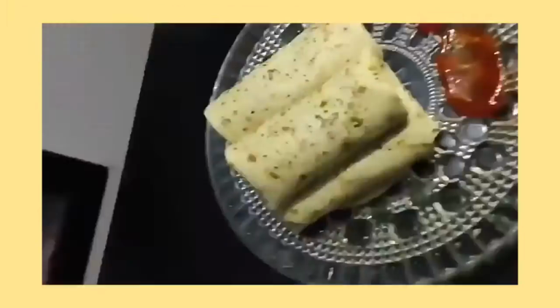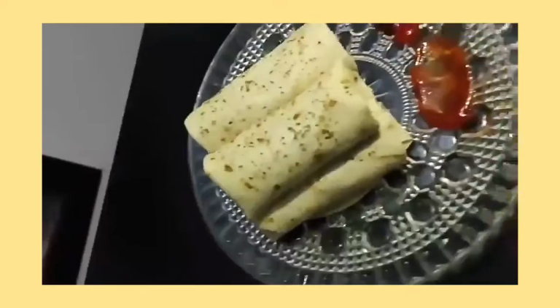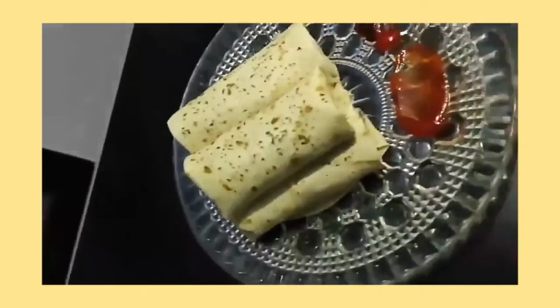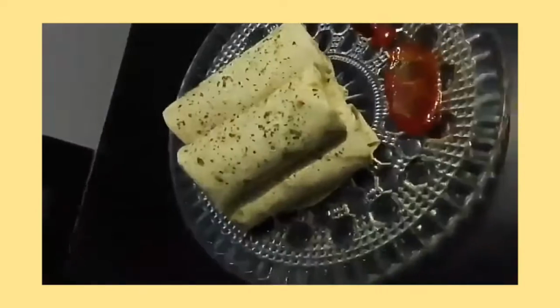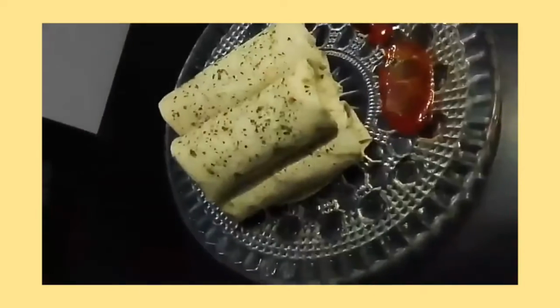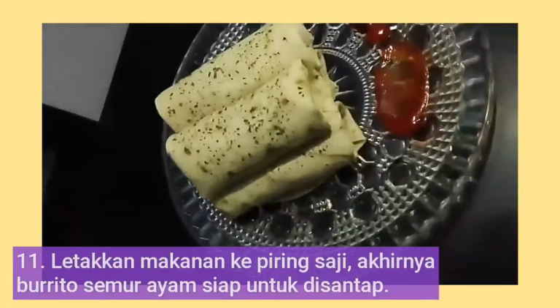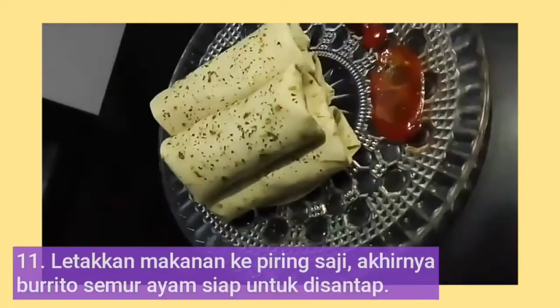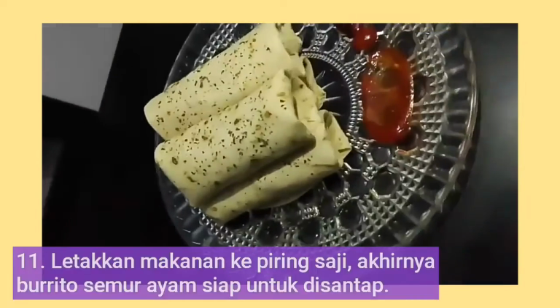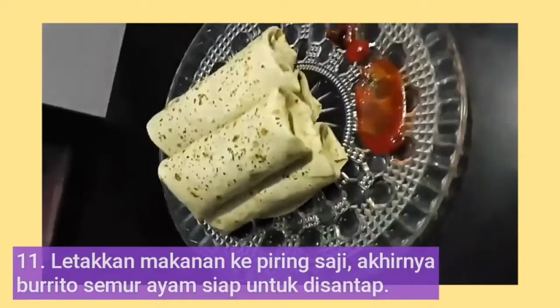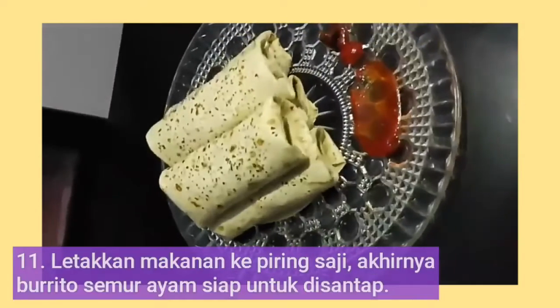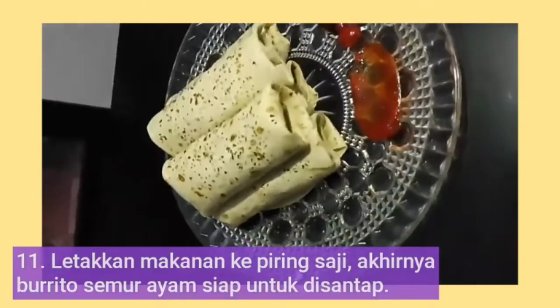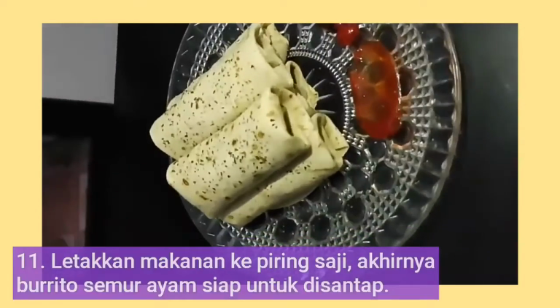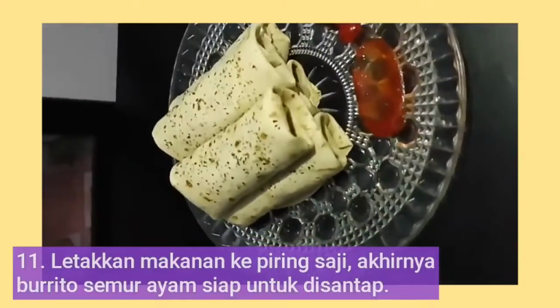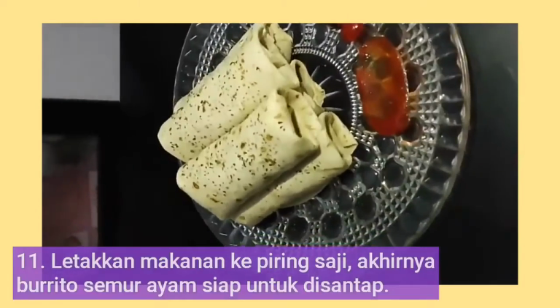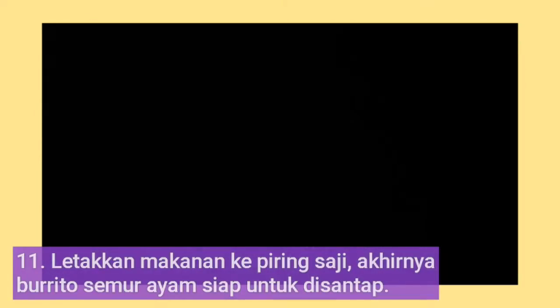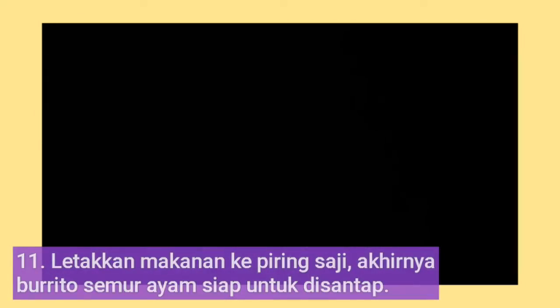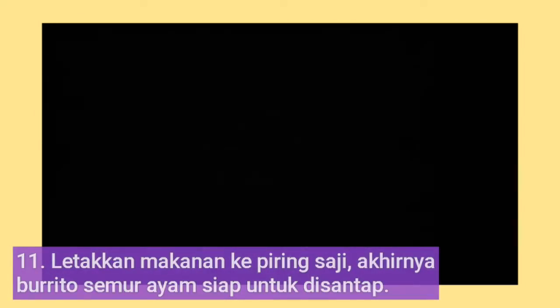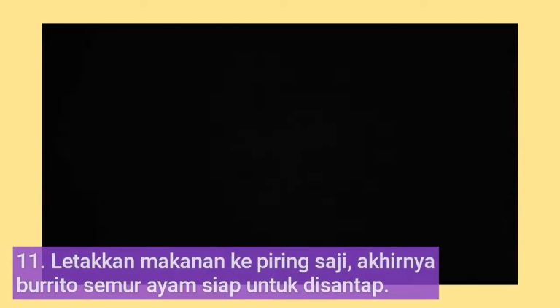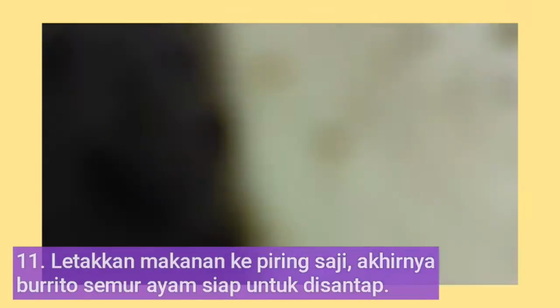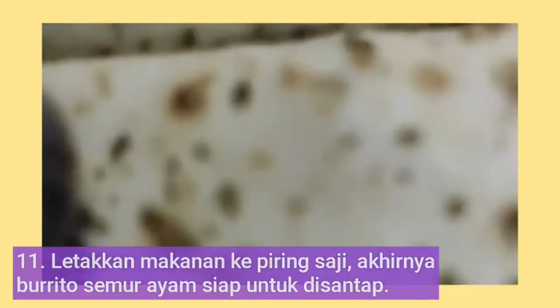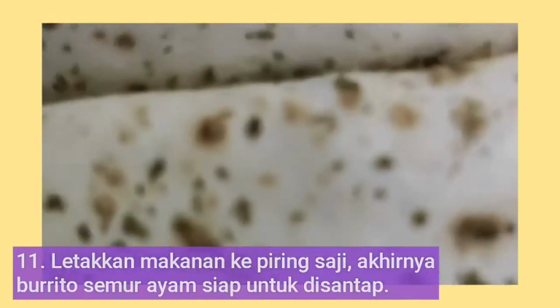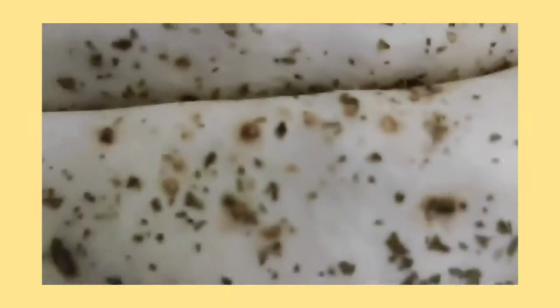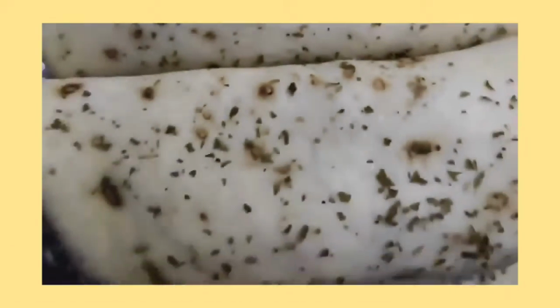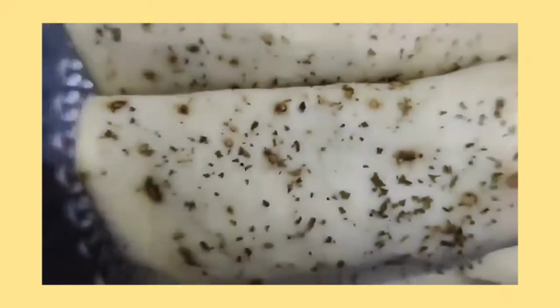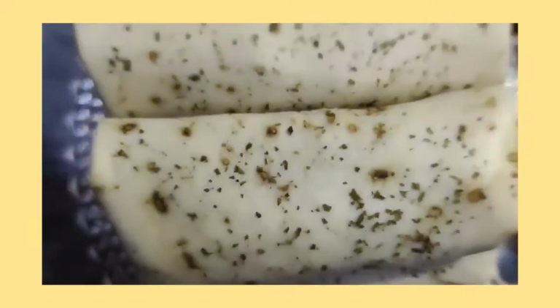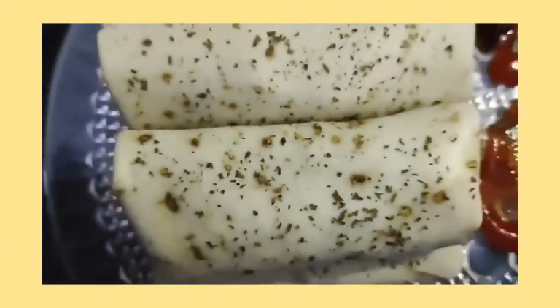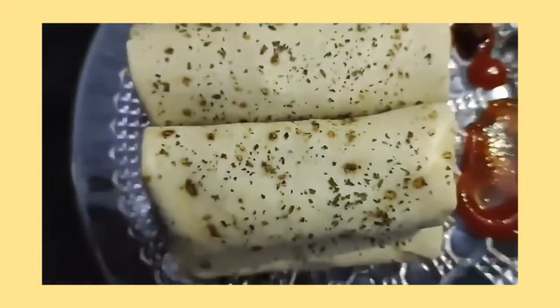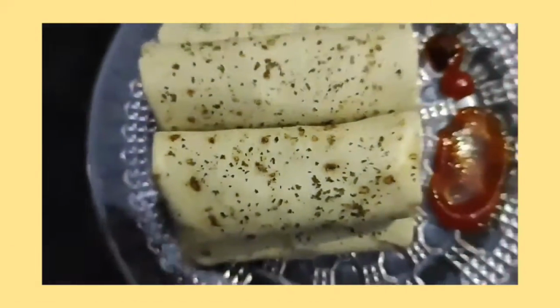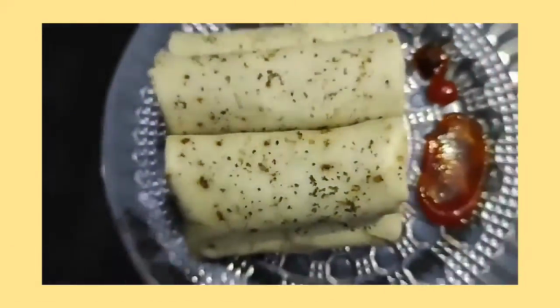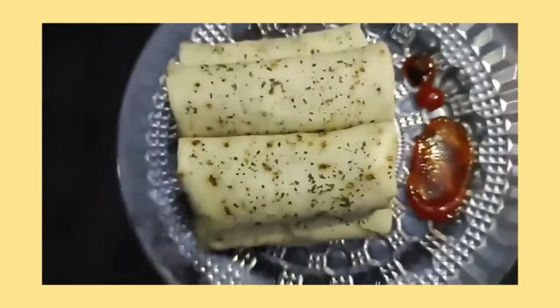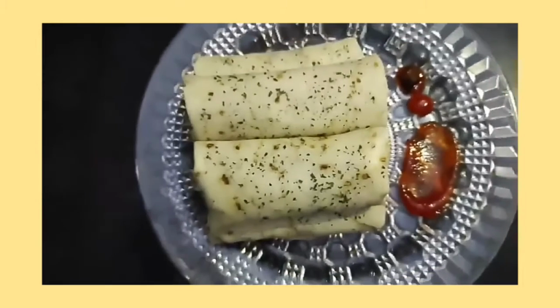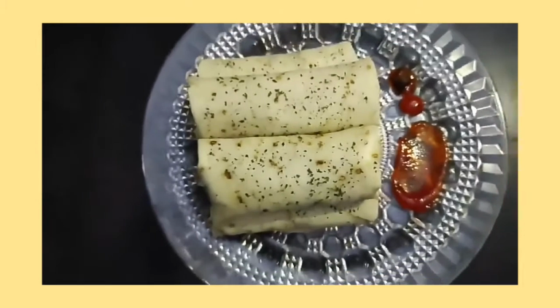For the last step, put the food on the serving plate. And finally, burrito semur ayam is ready to eat.